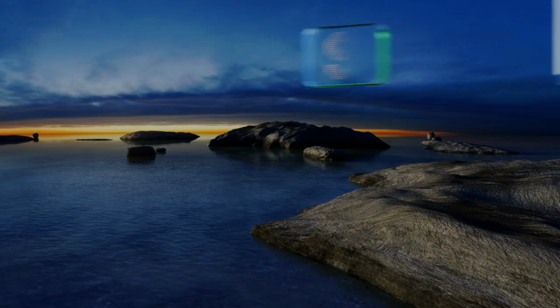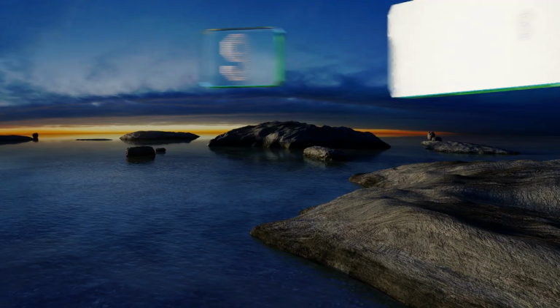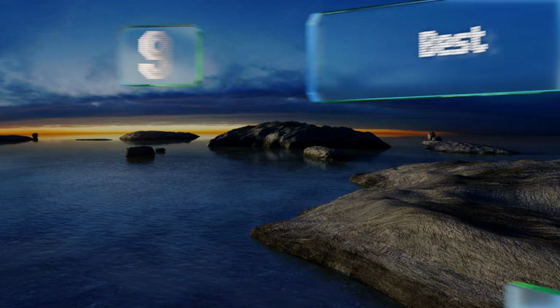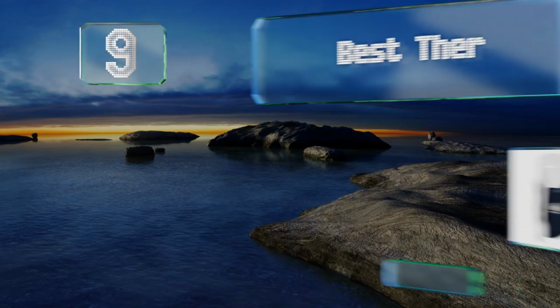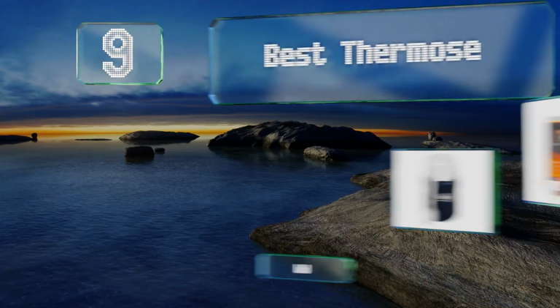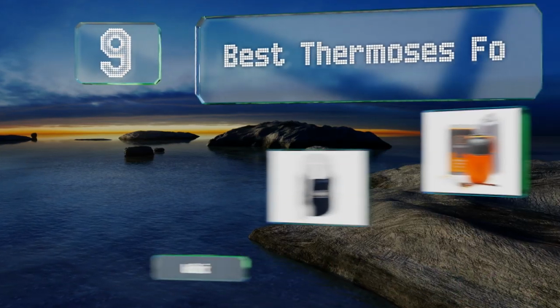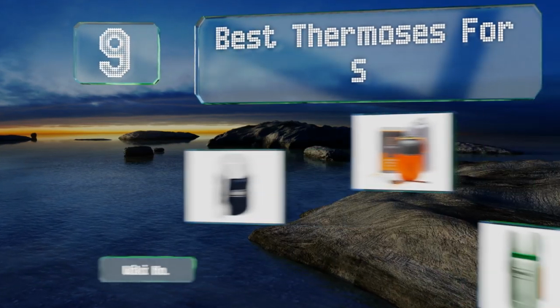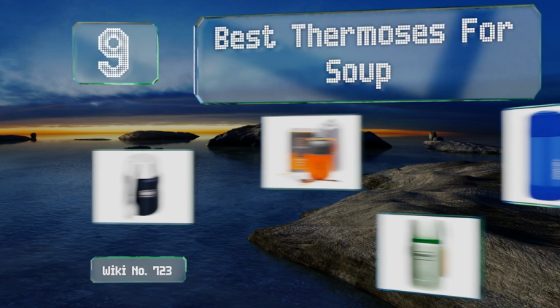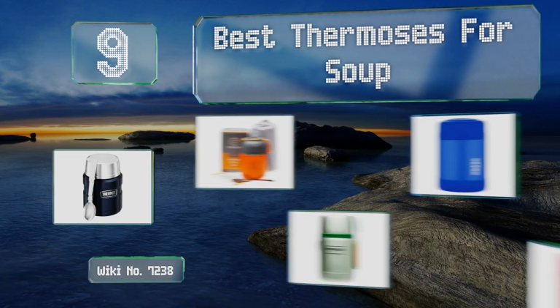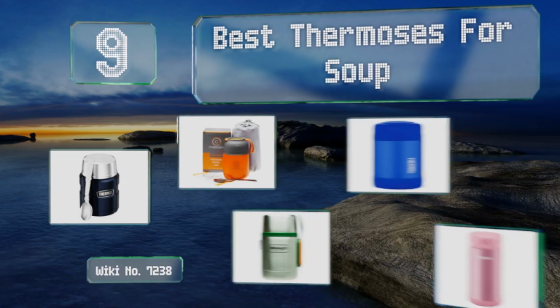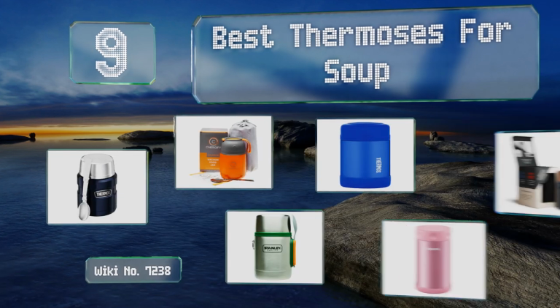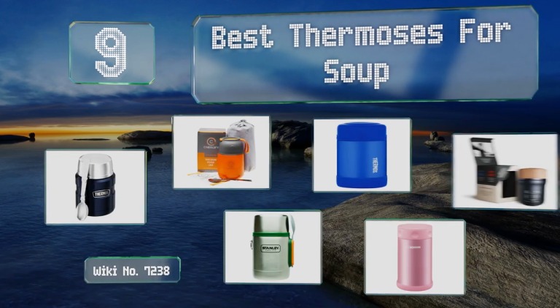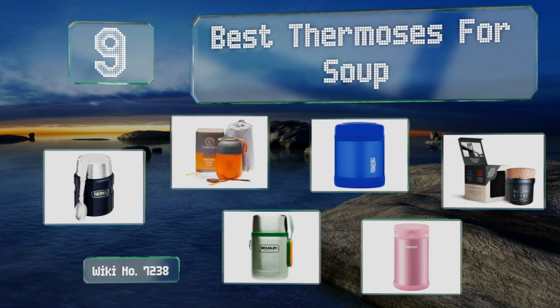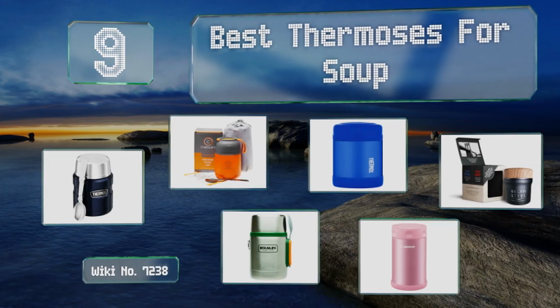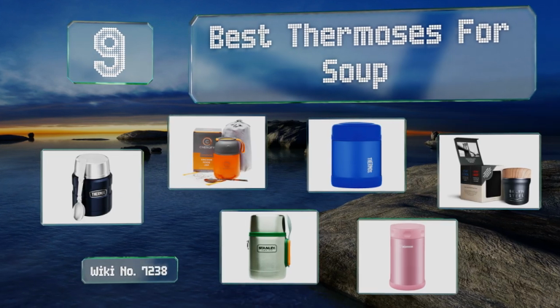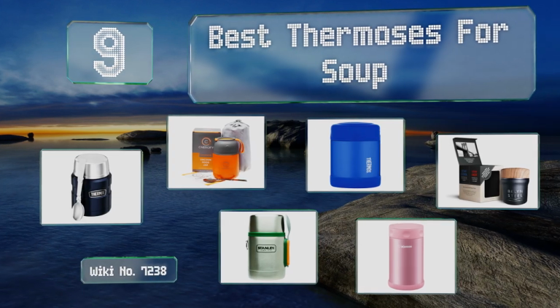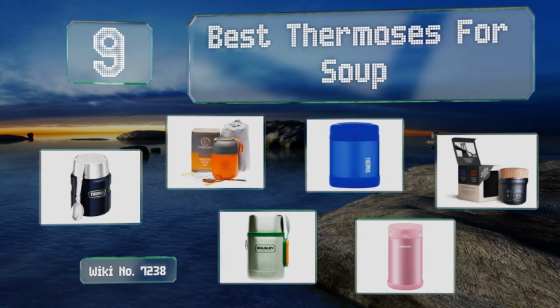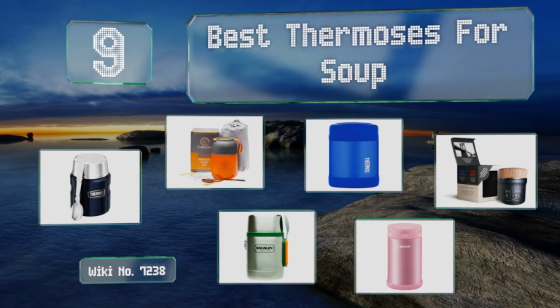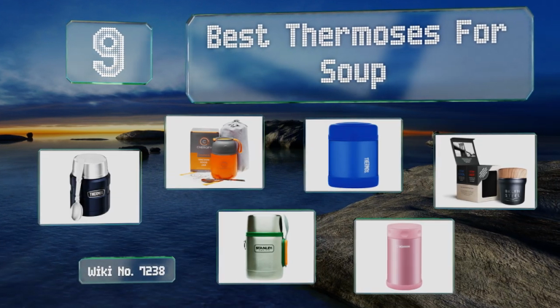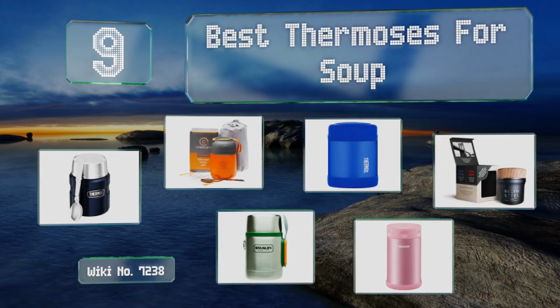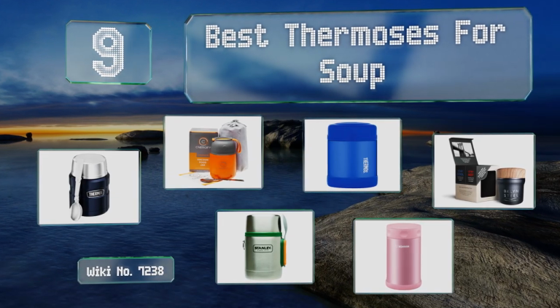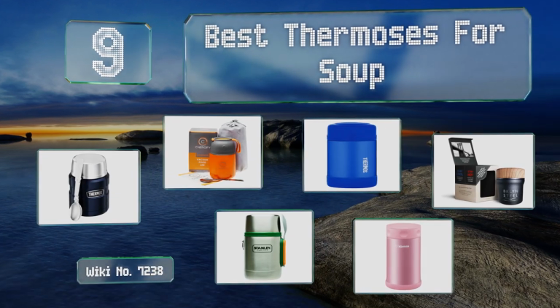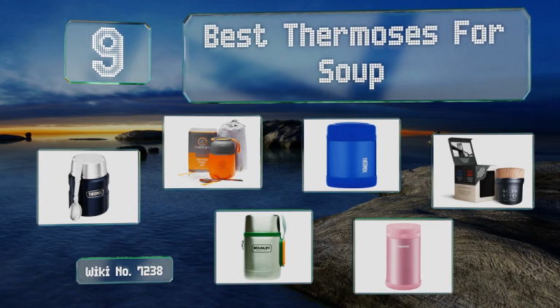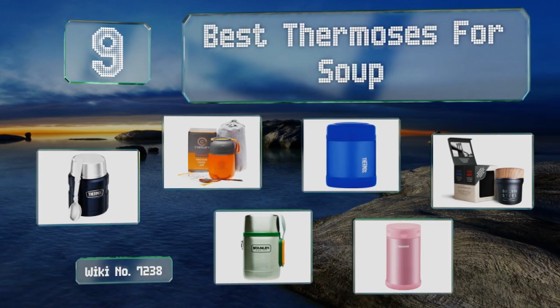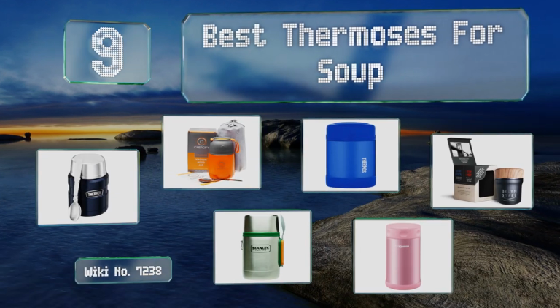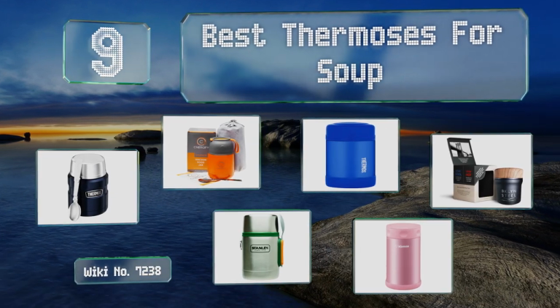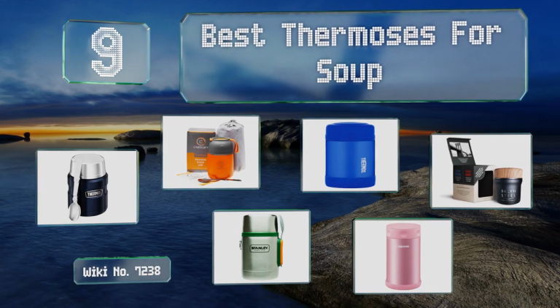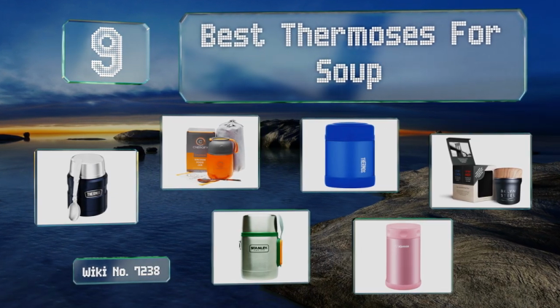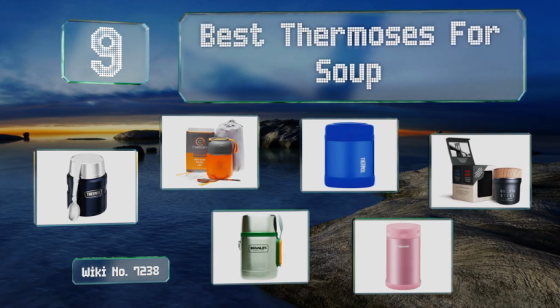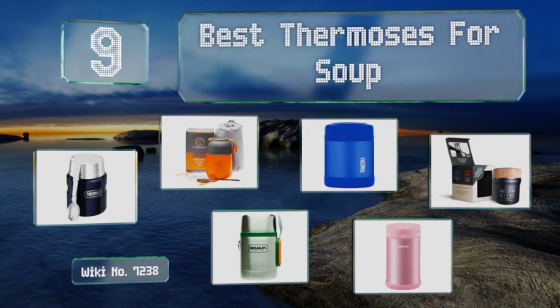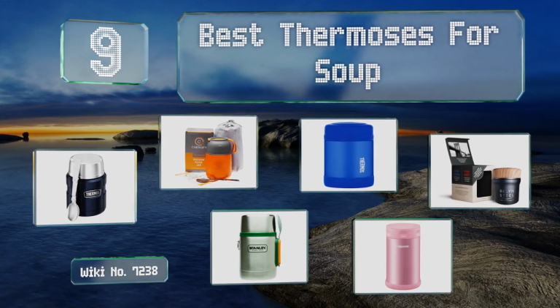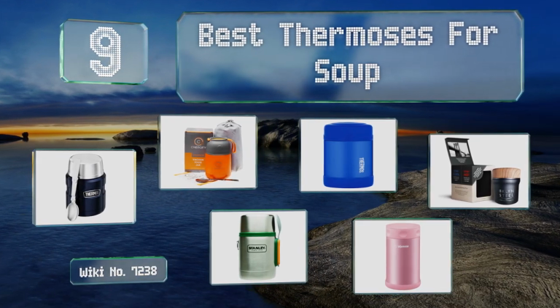EasyVid presents the nine best thermoses for soup. Let's get started with the list.